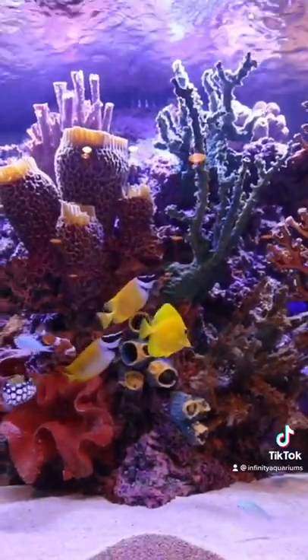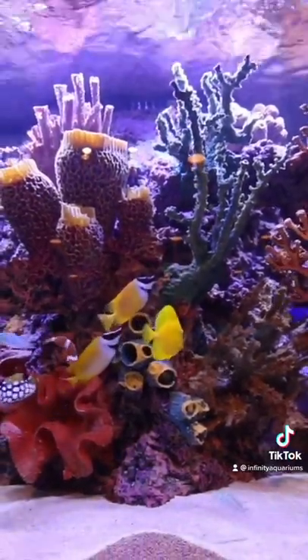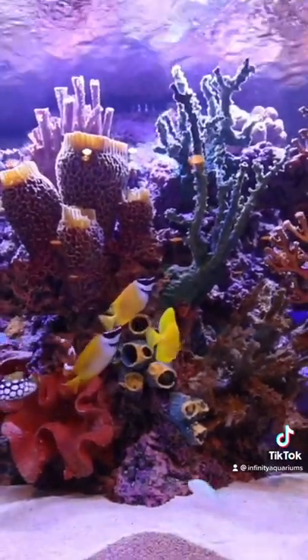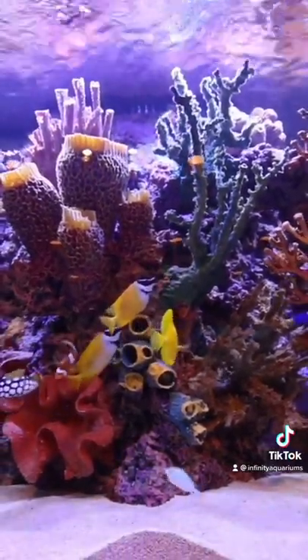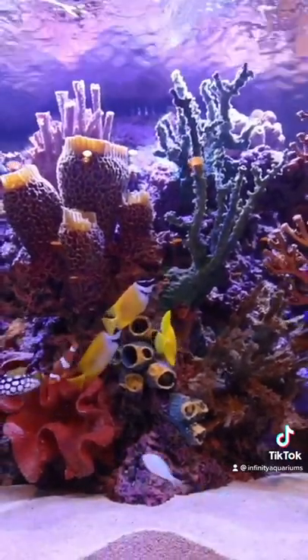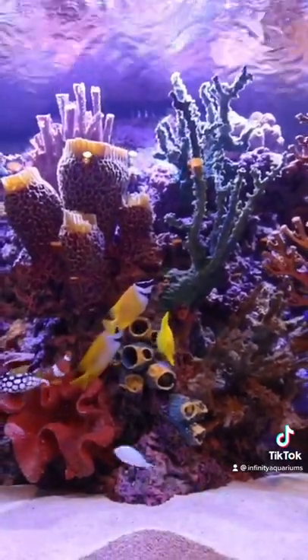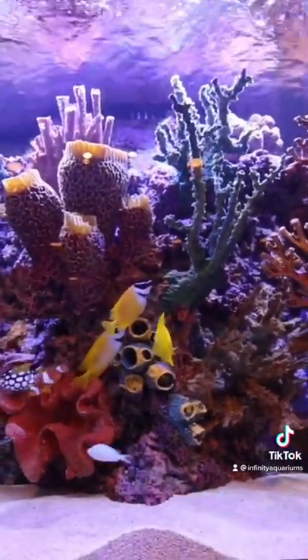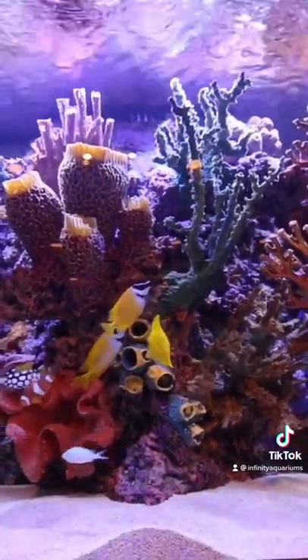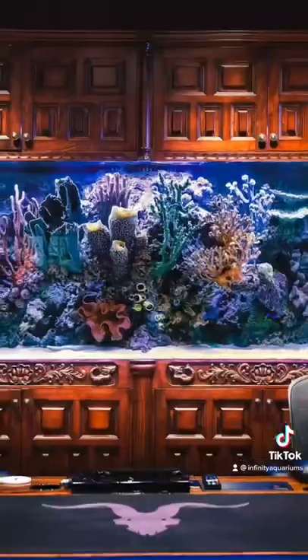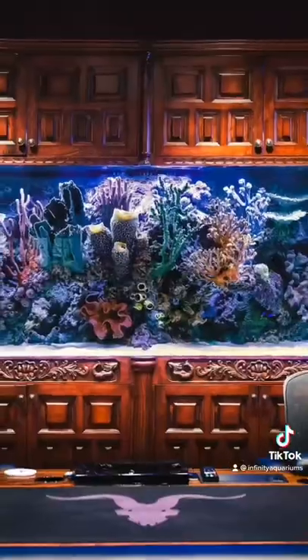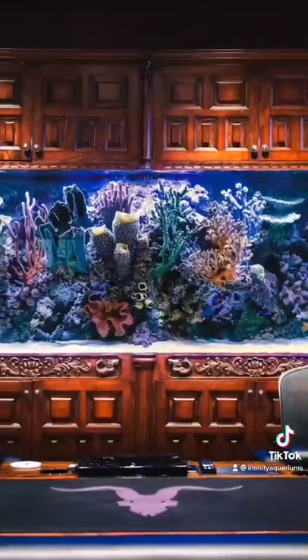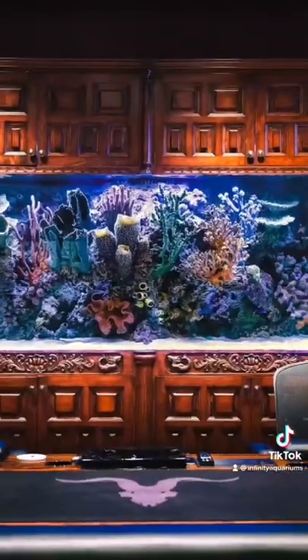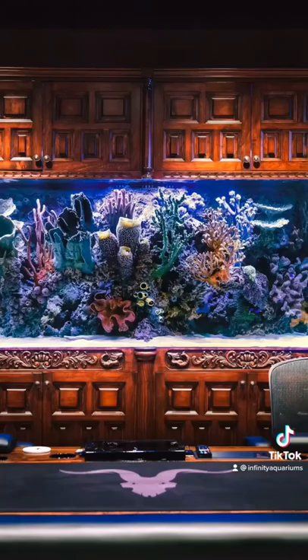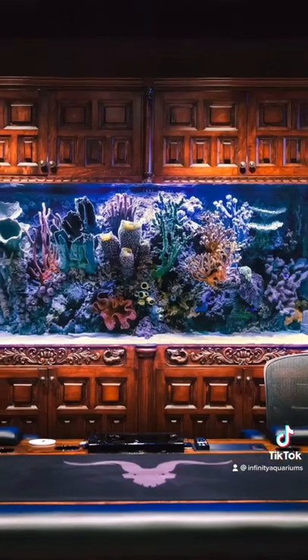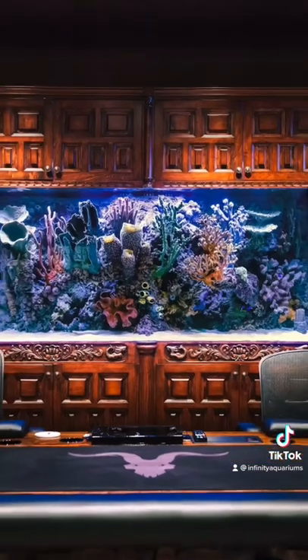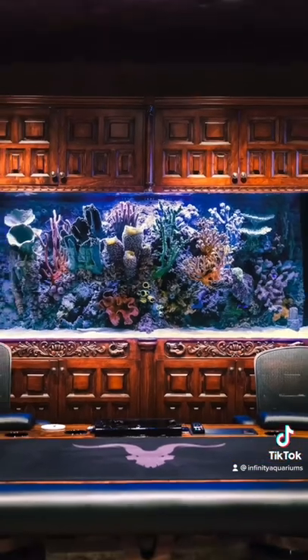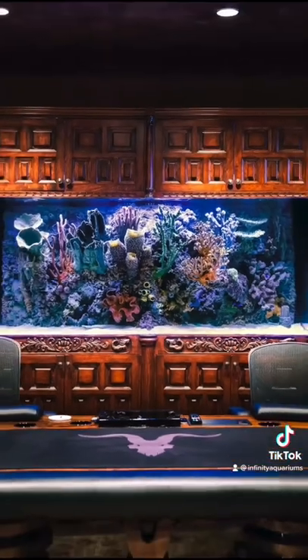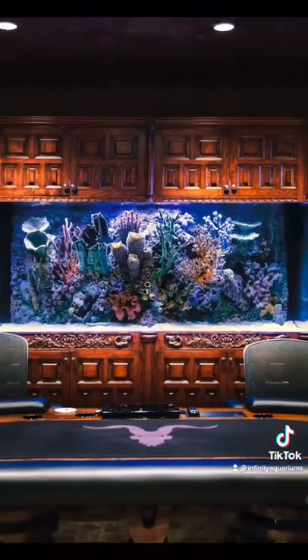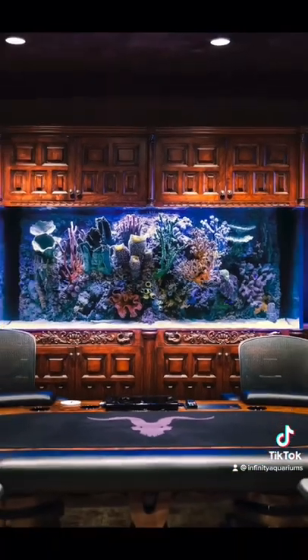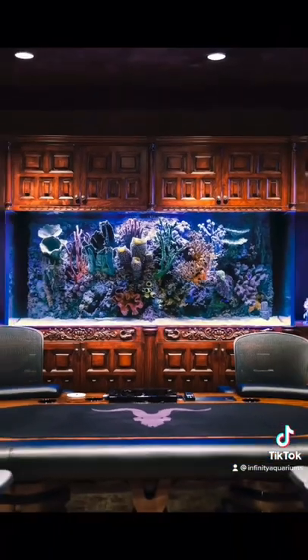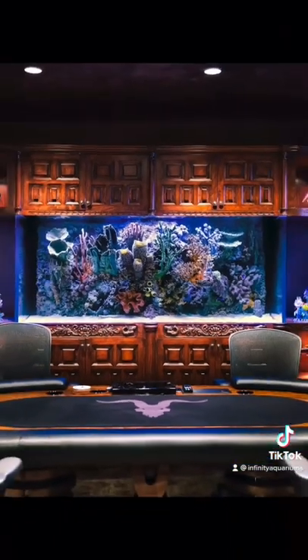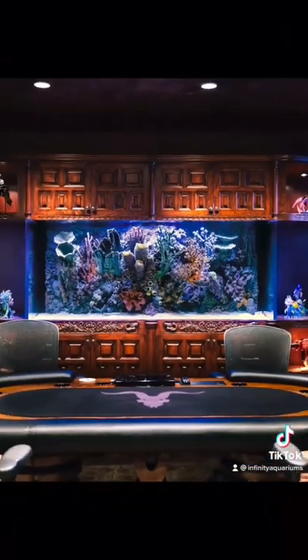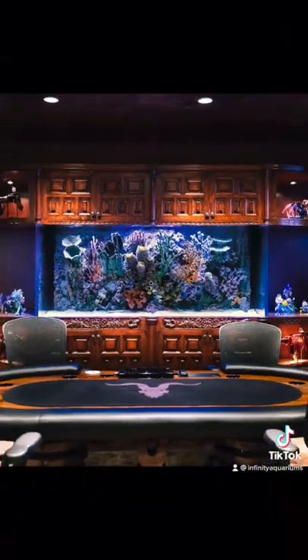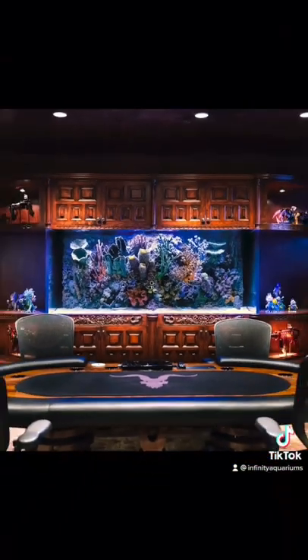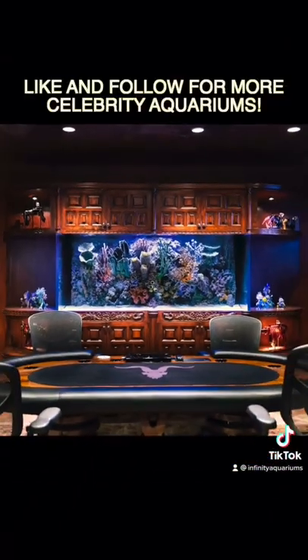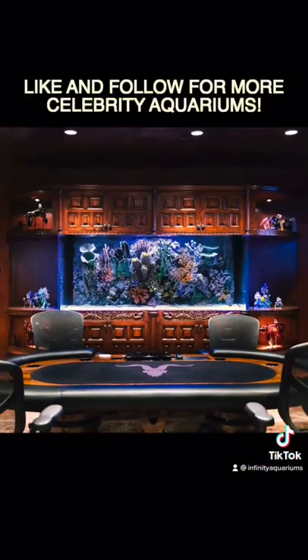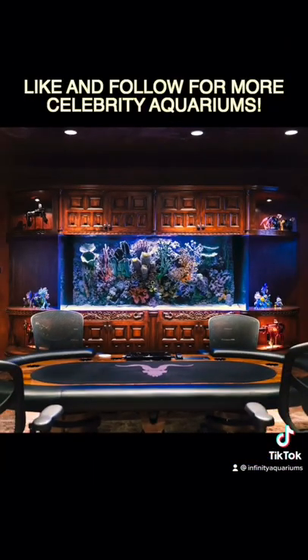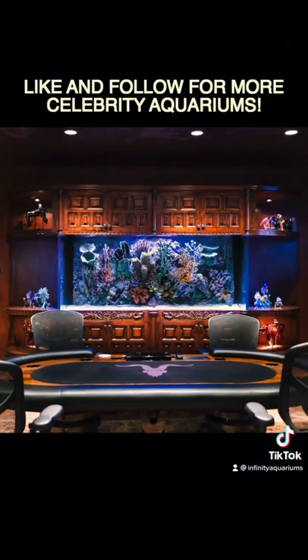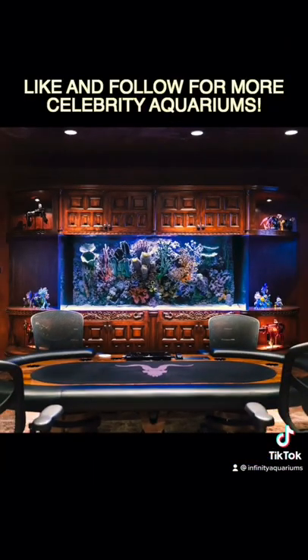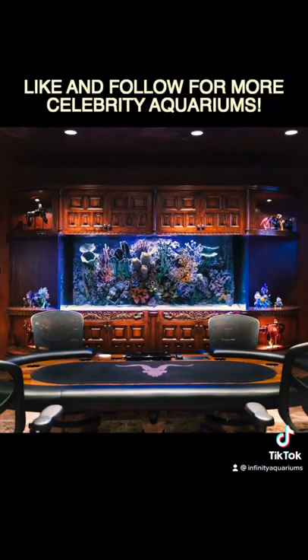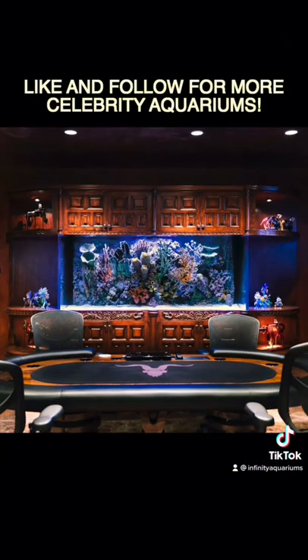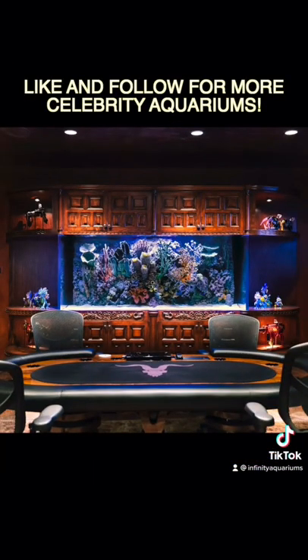Dan is definitely happy with the final result. Like and follow for more if you want to see more of our celebrity aquariums.